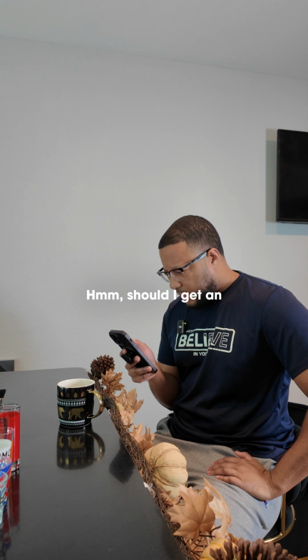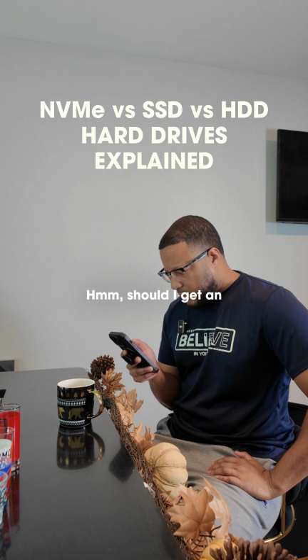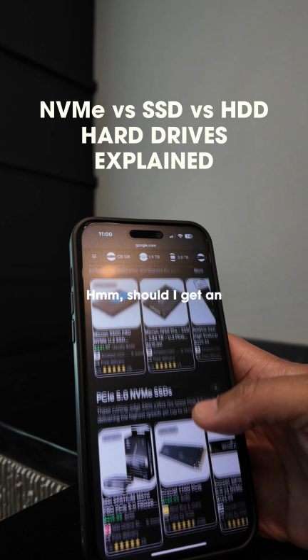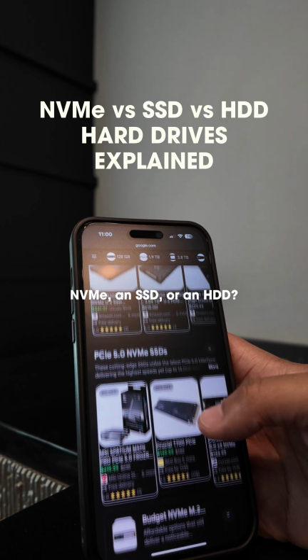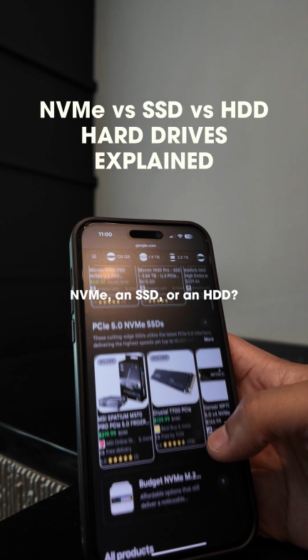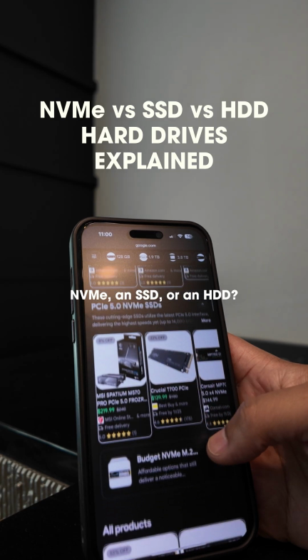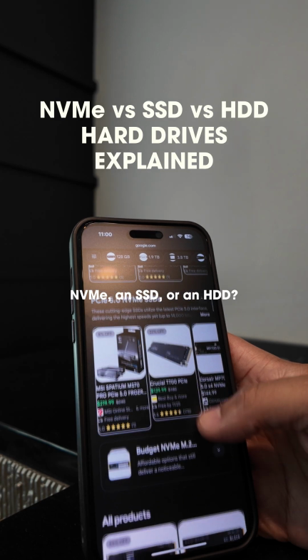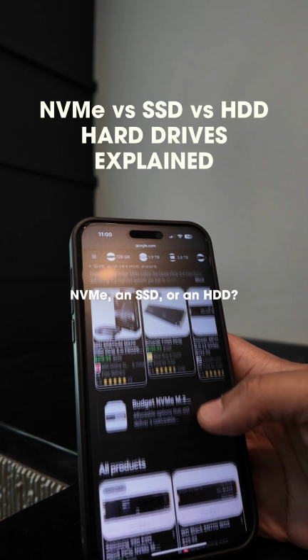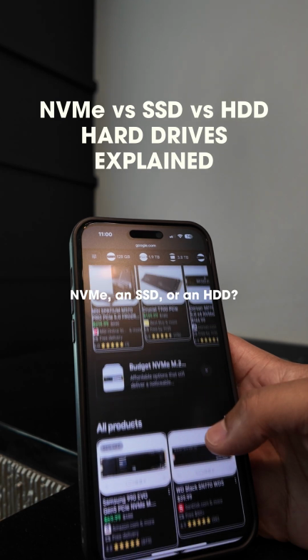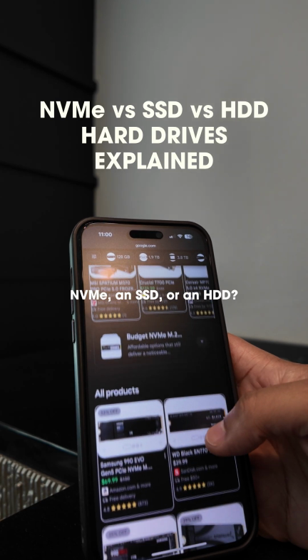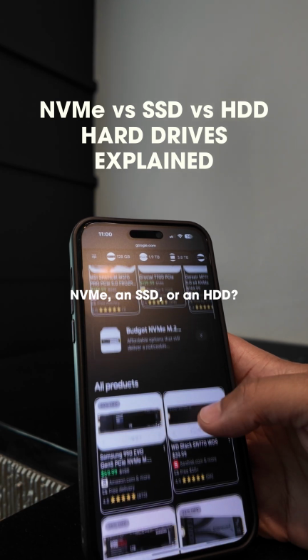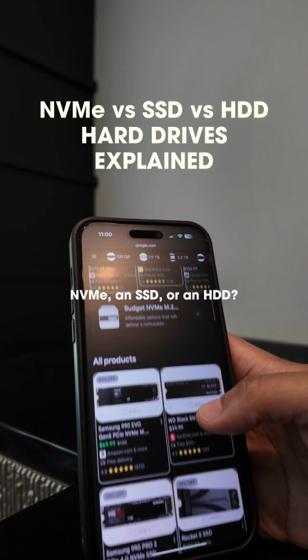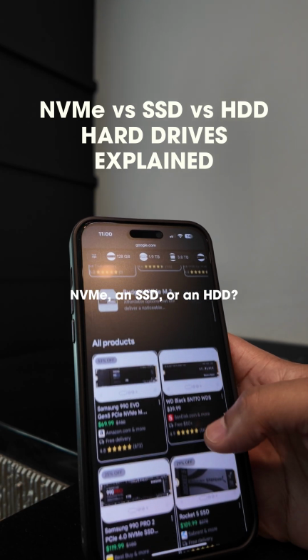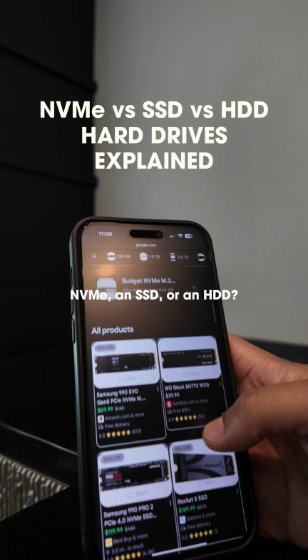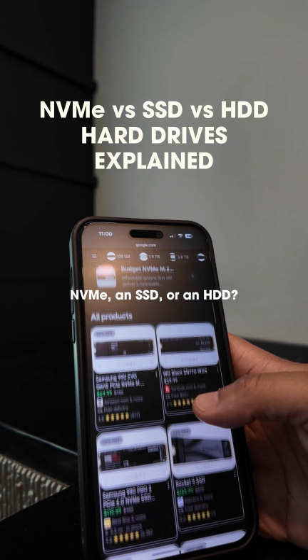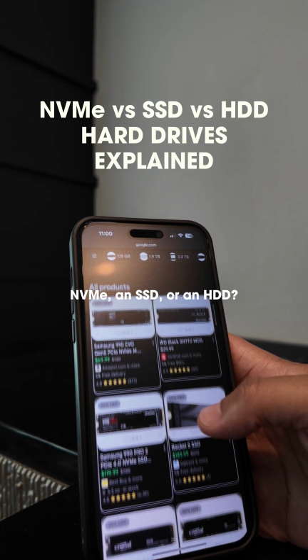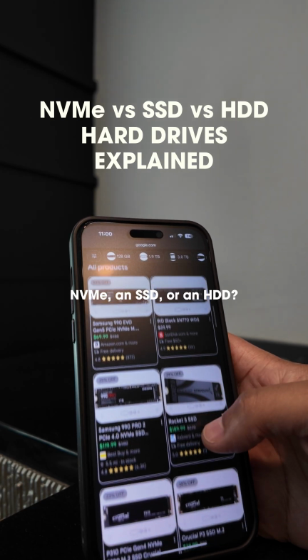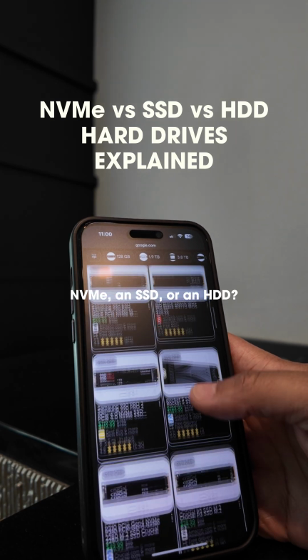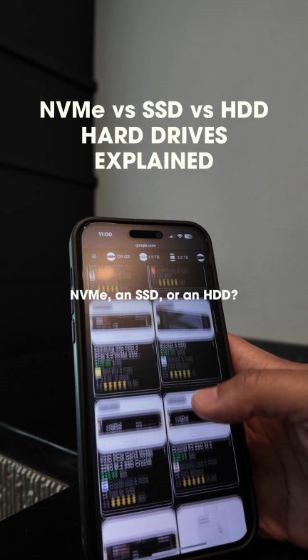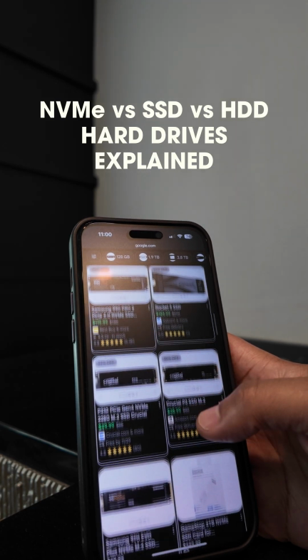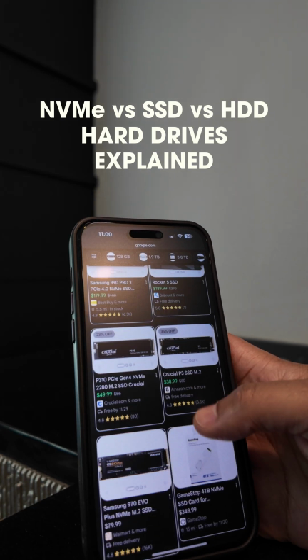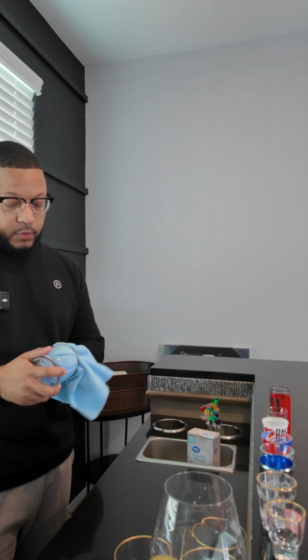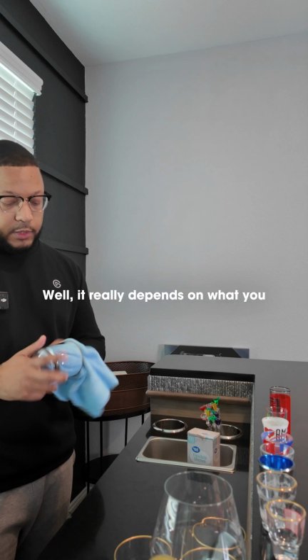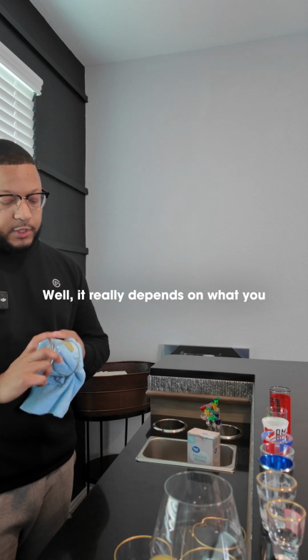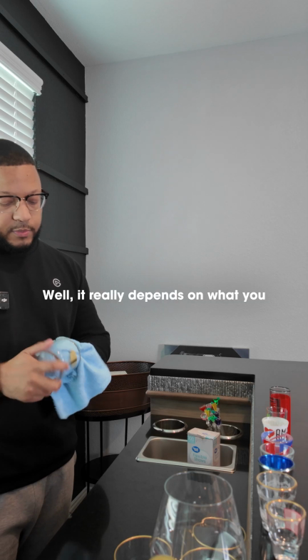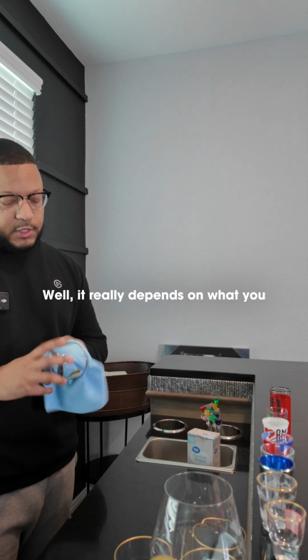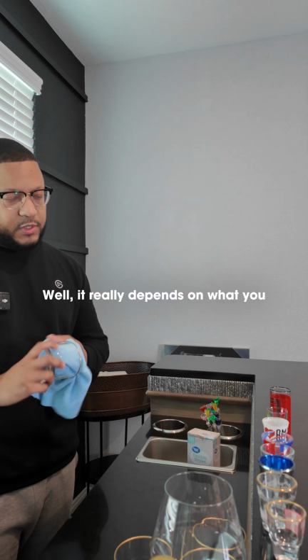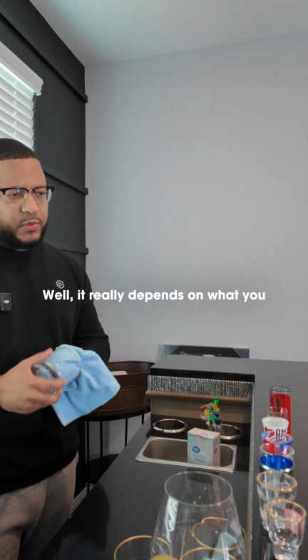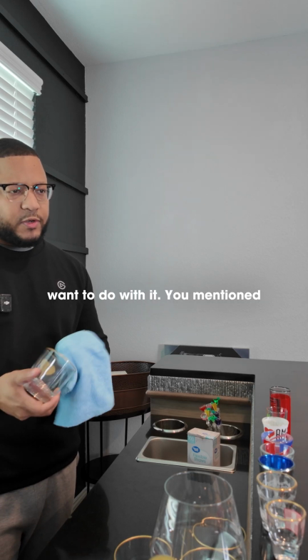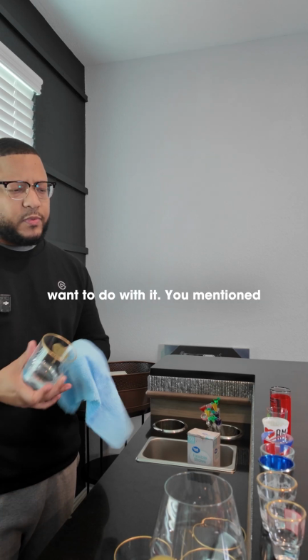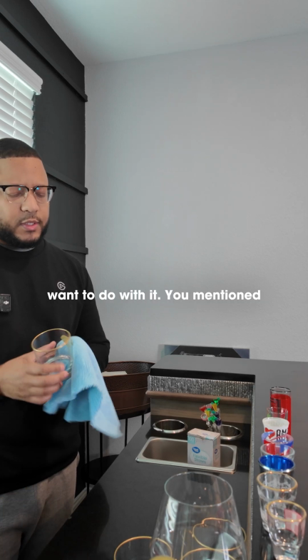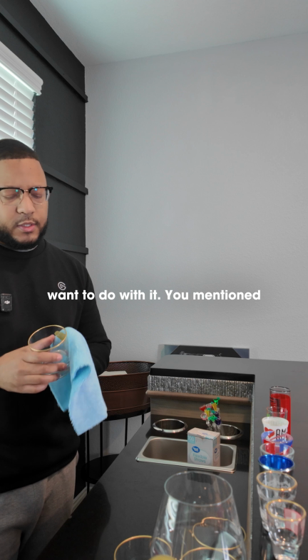Should I get an NVMe, an SSD, or an HDD? Well, it really depends on what you want to do with it.